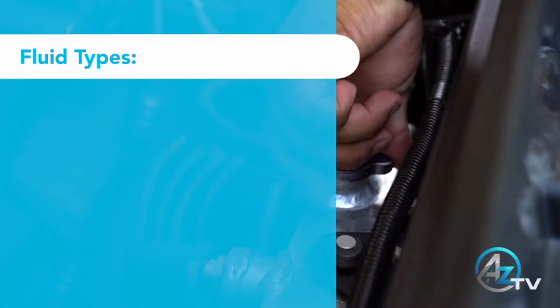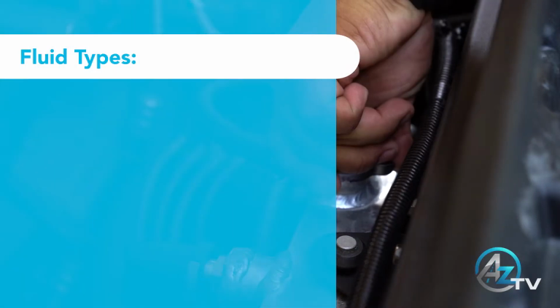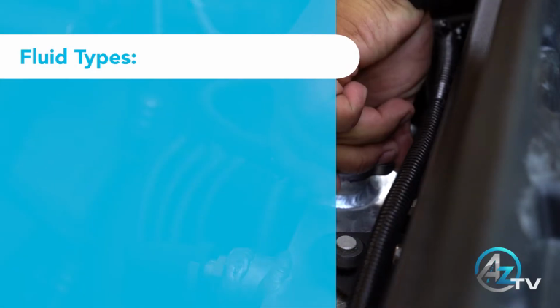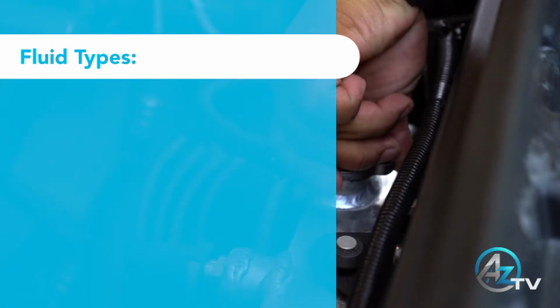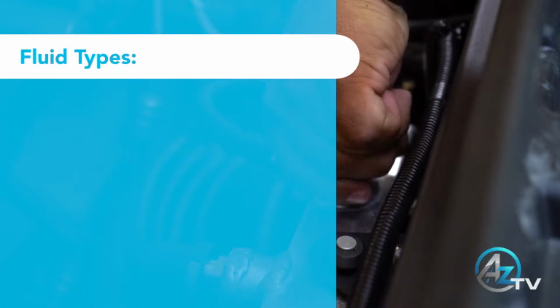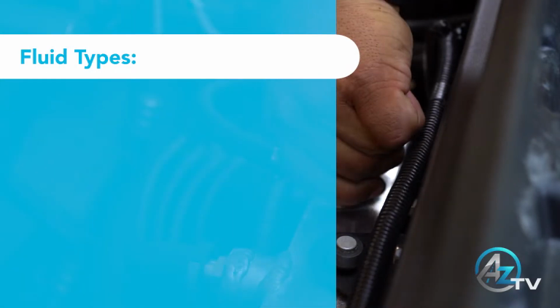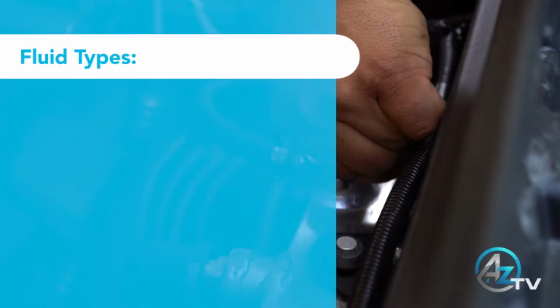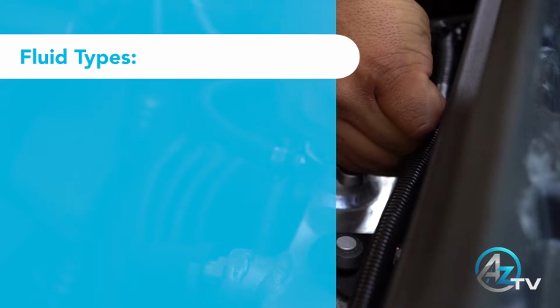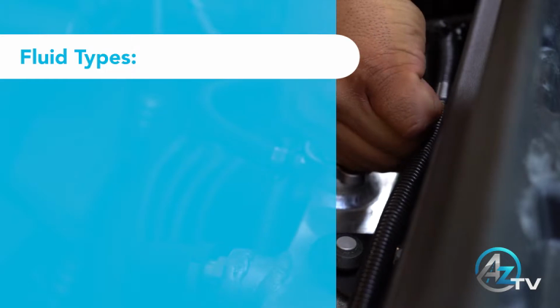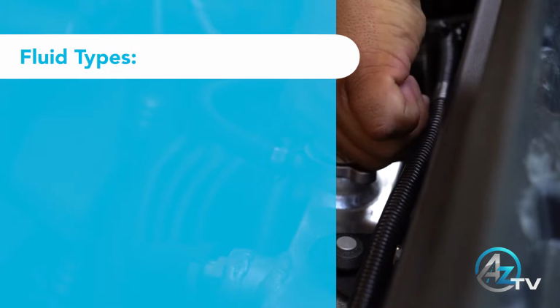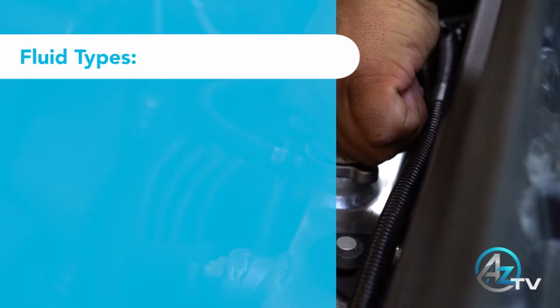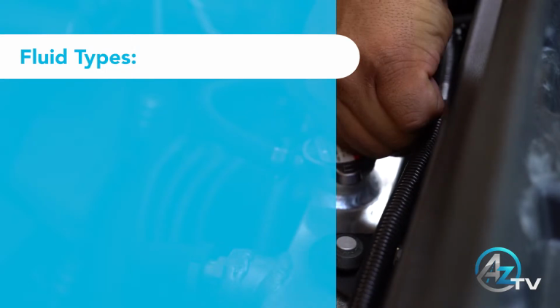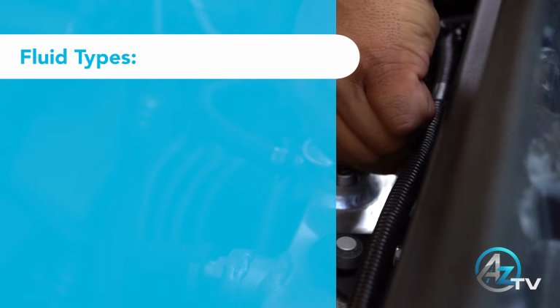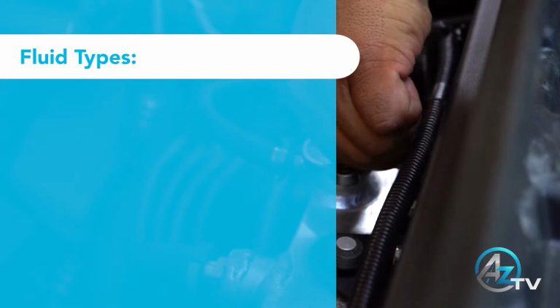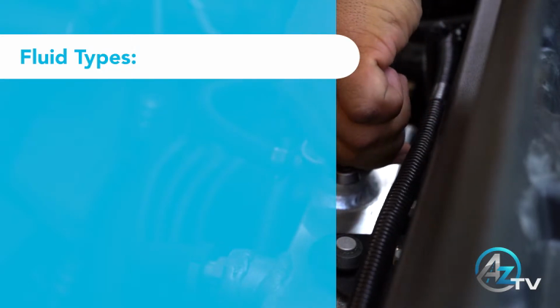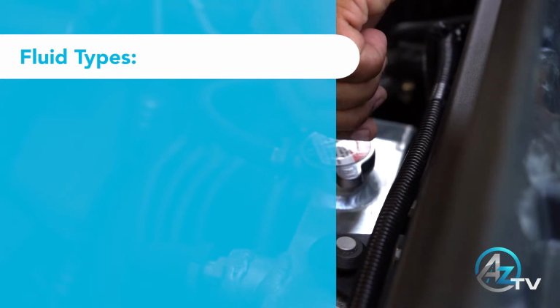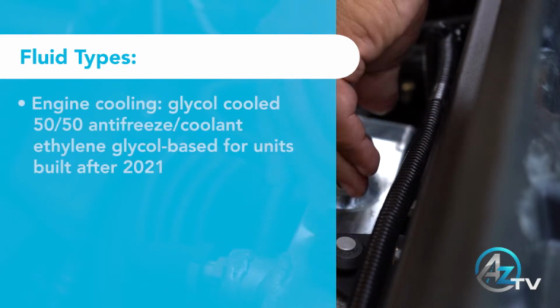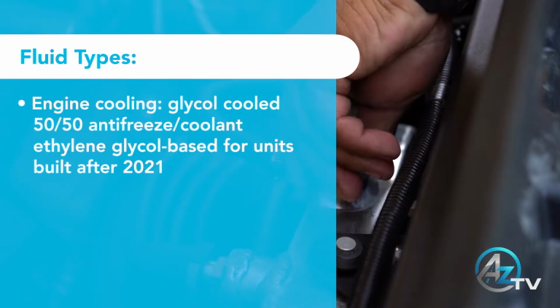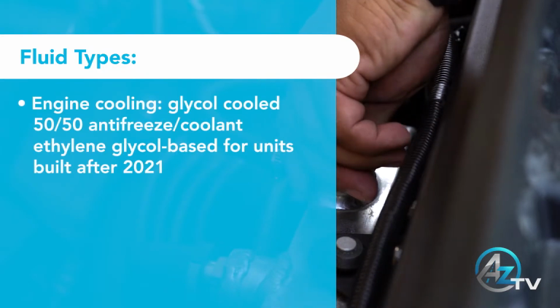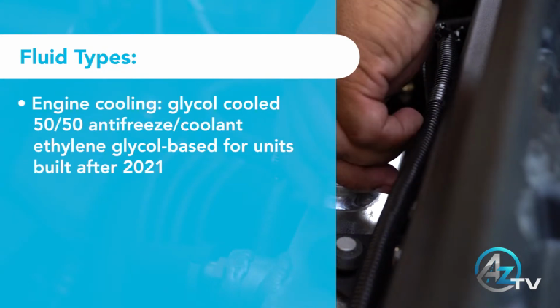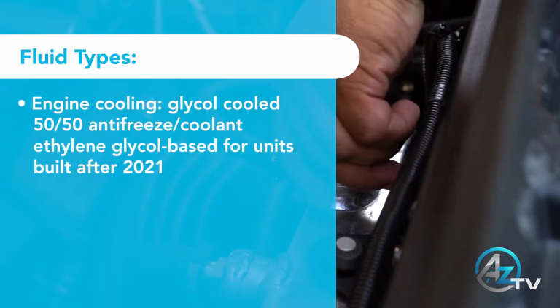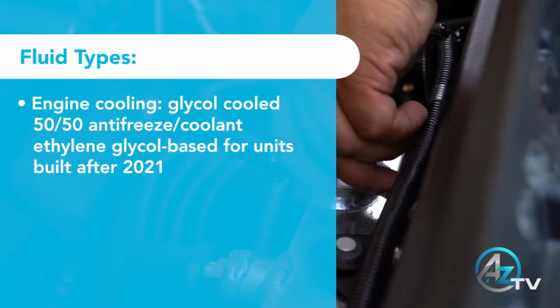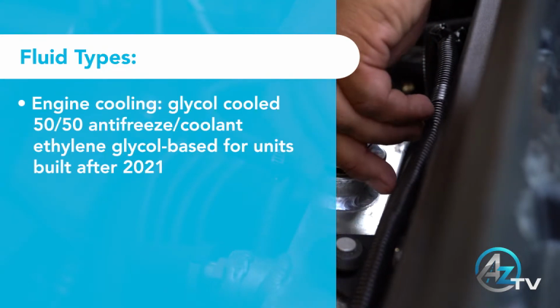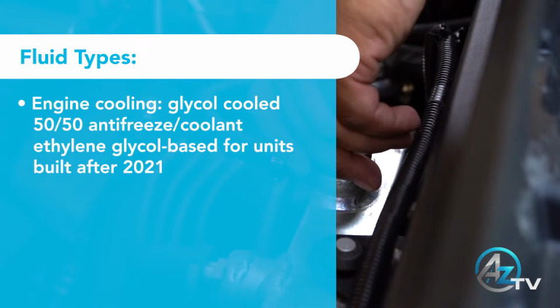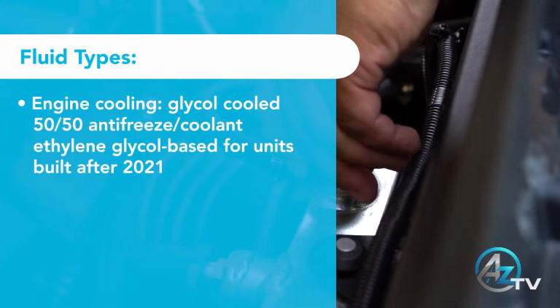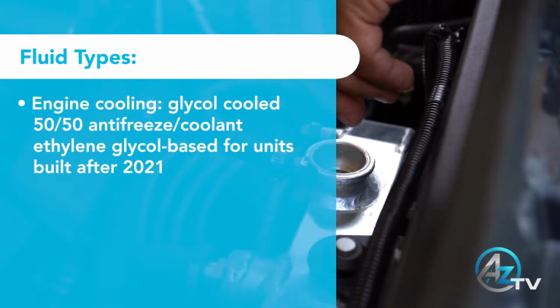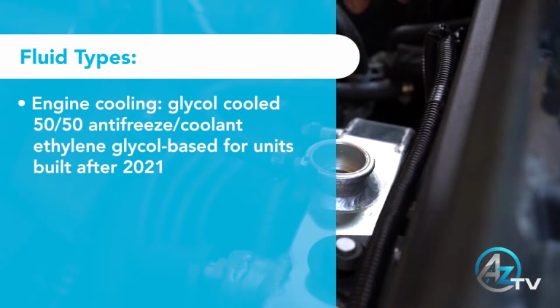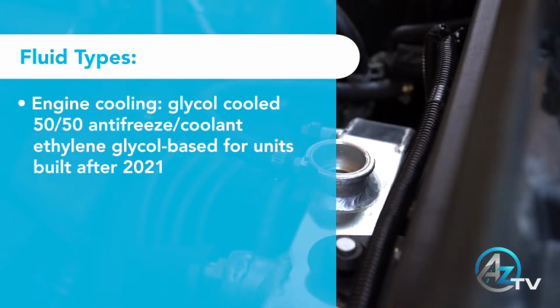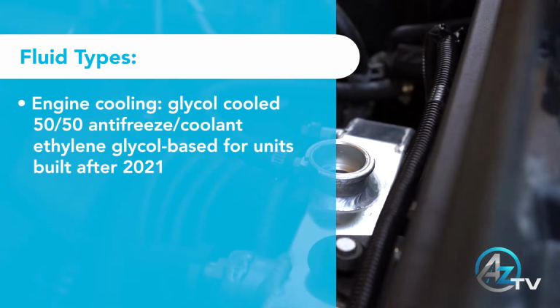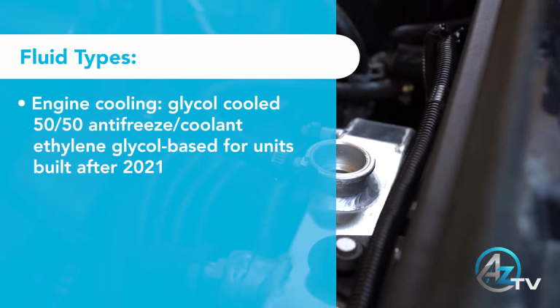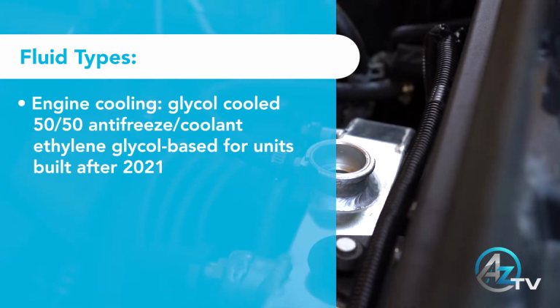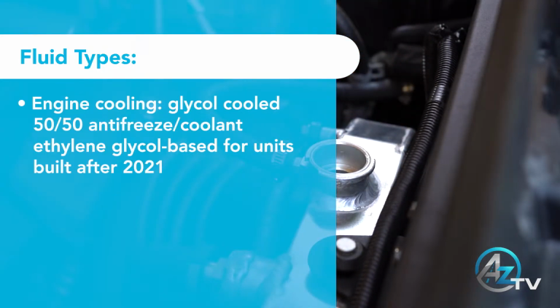The following is a list of fluid types used in your electric Microbird G5.